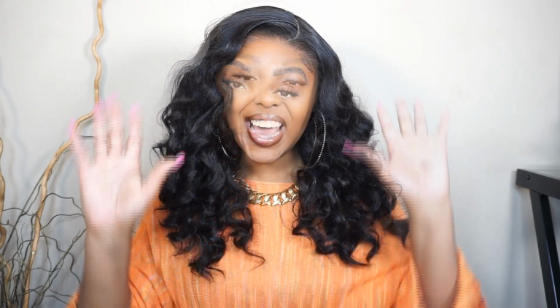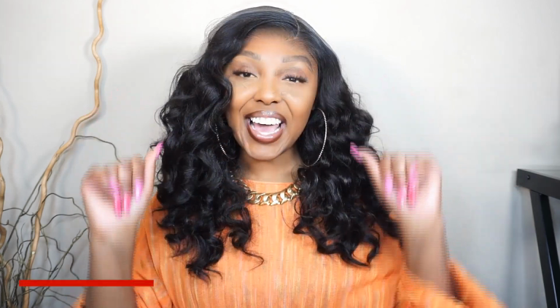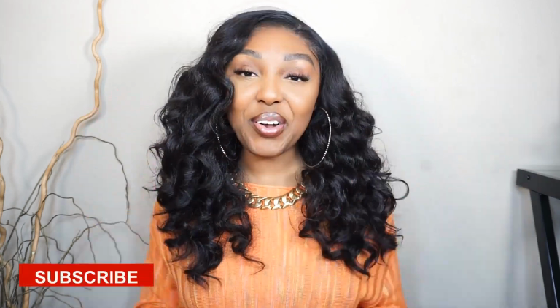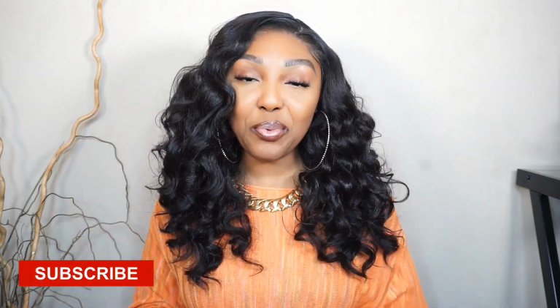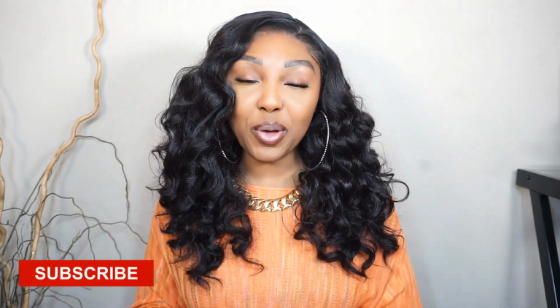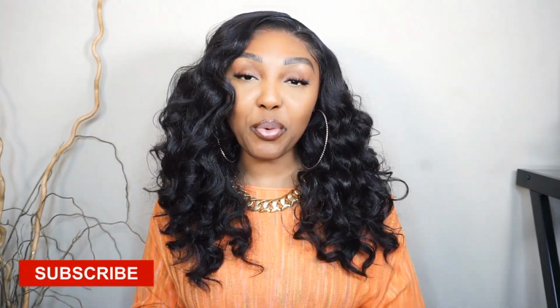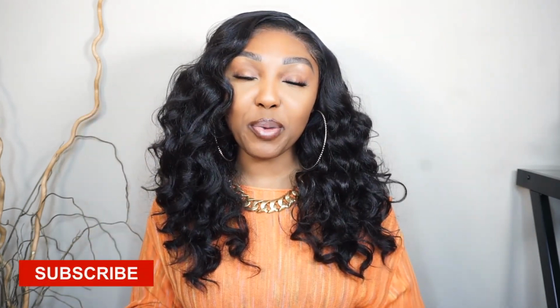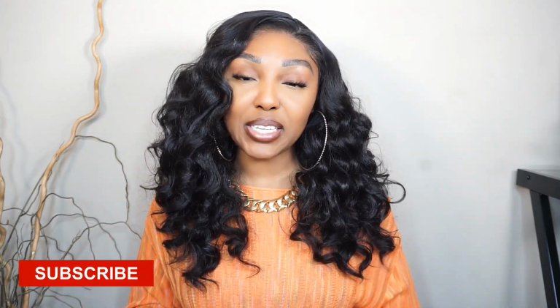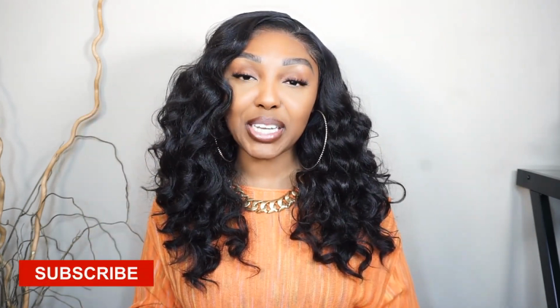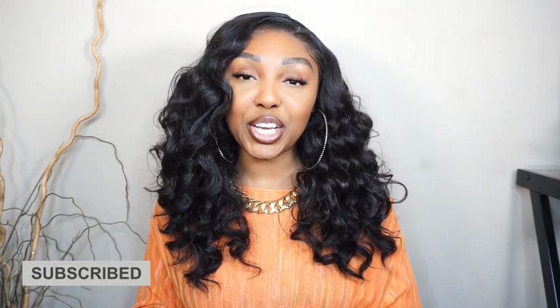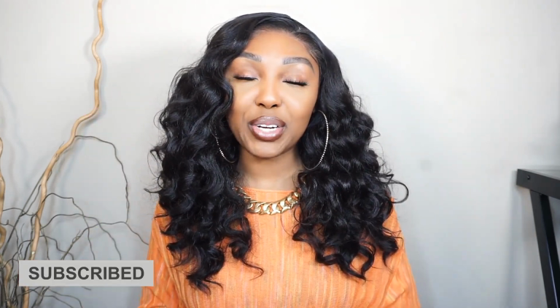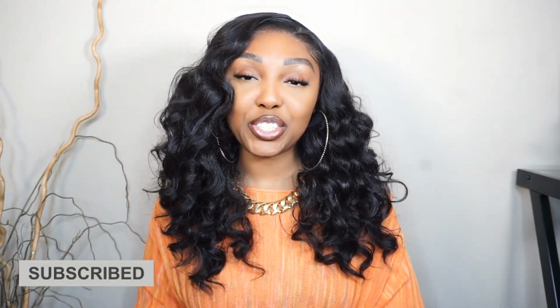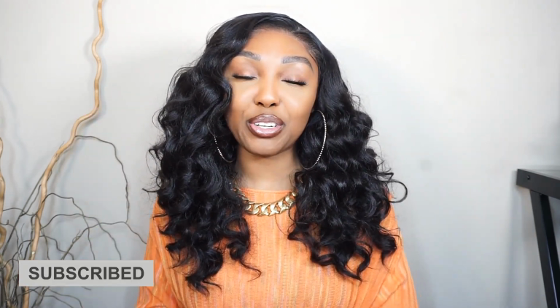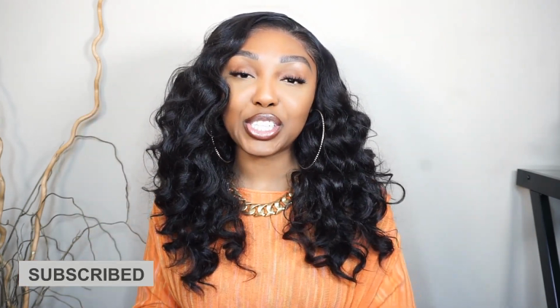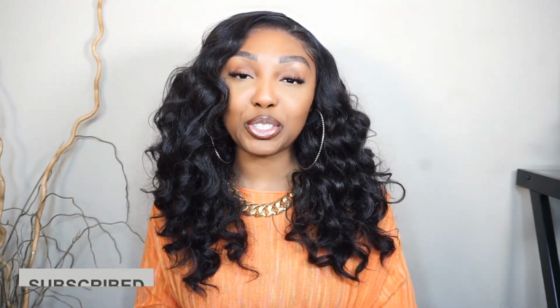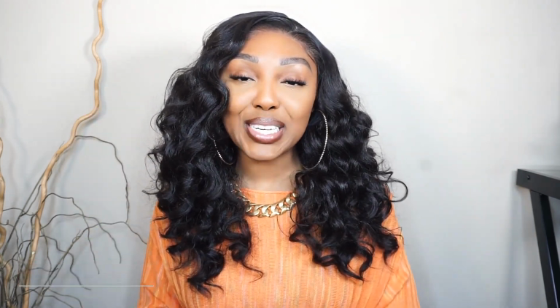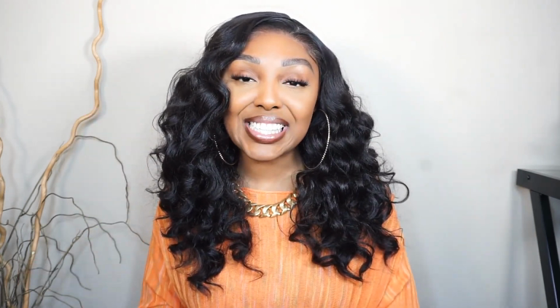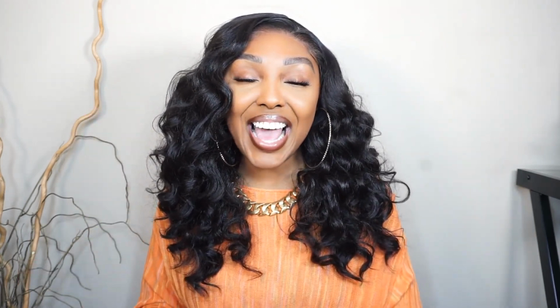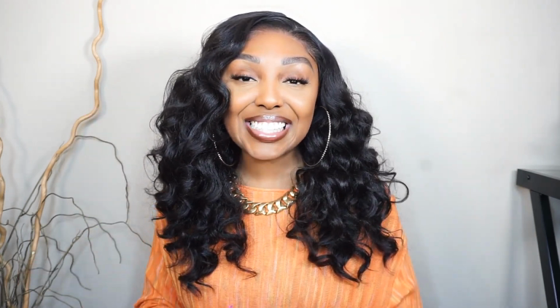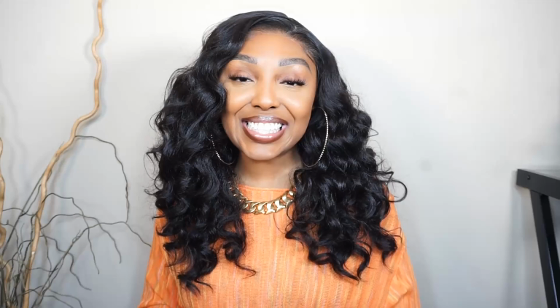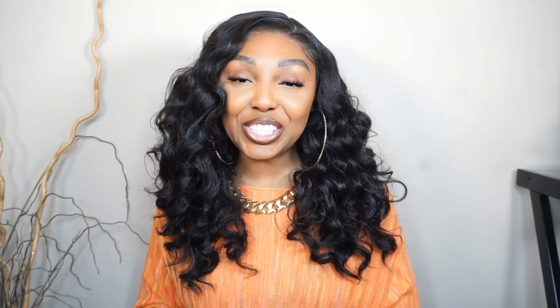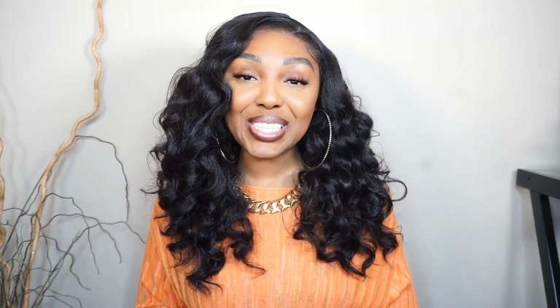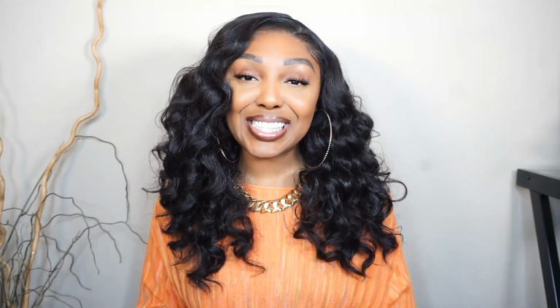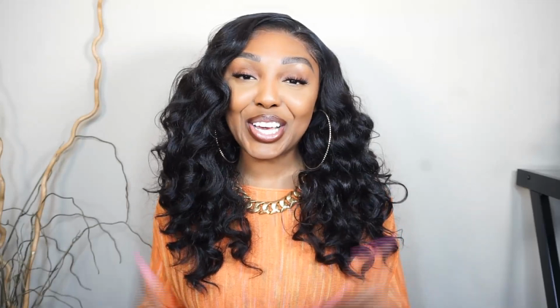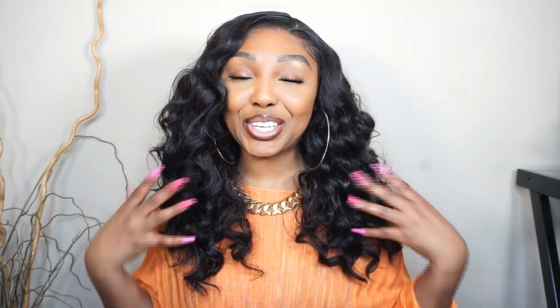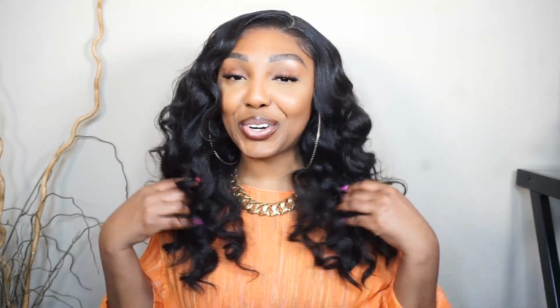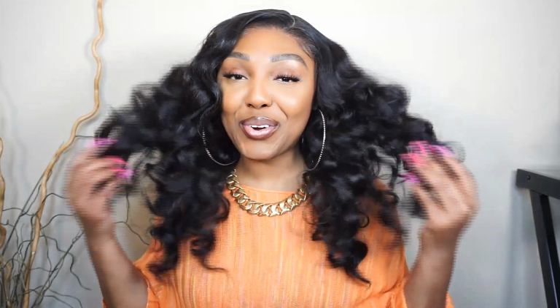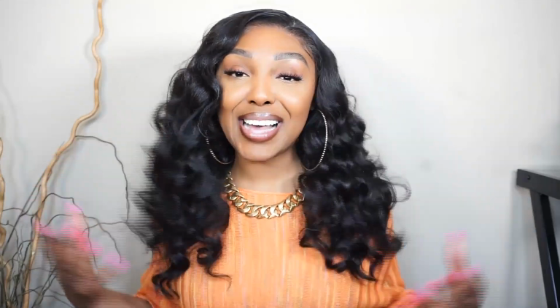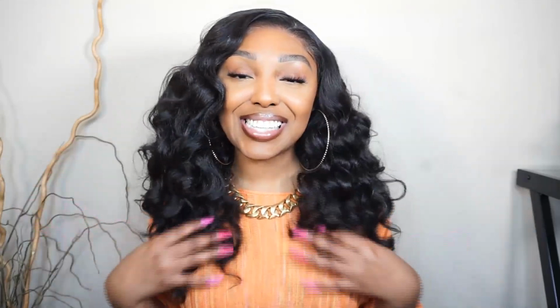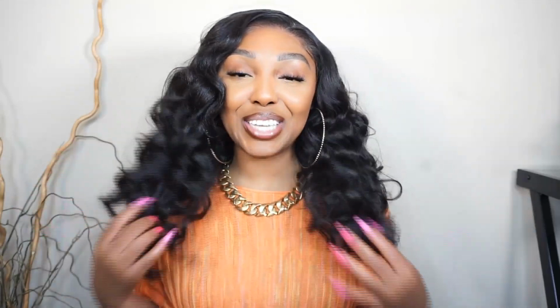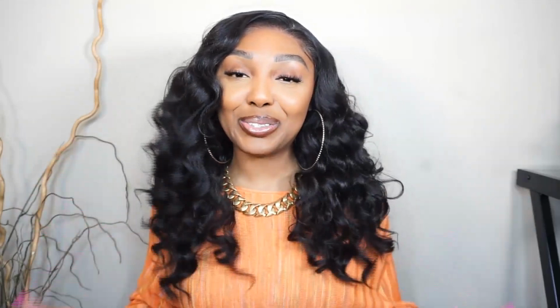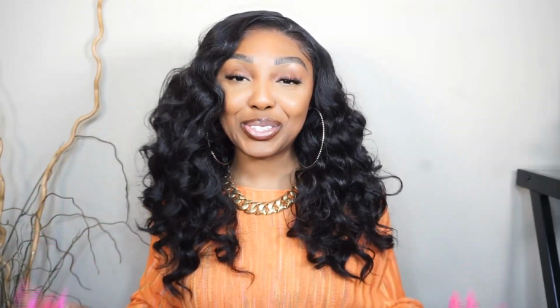Hey girl, hey, welcome or welcome back to my channel. It is your girl Lachelle Trends. And as you can see, your girl has a new do.